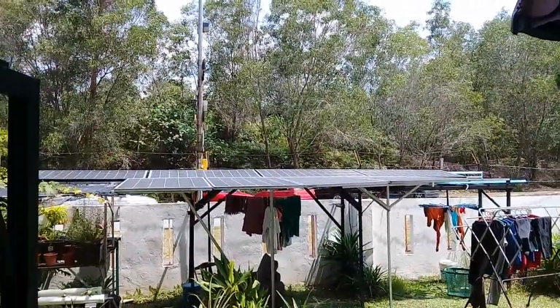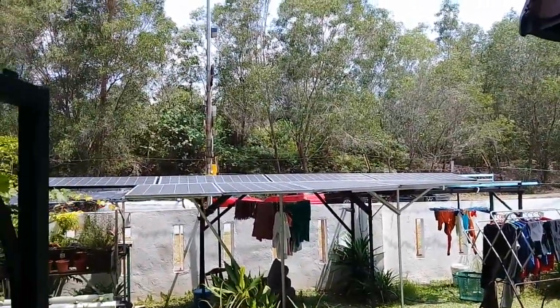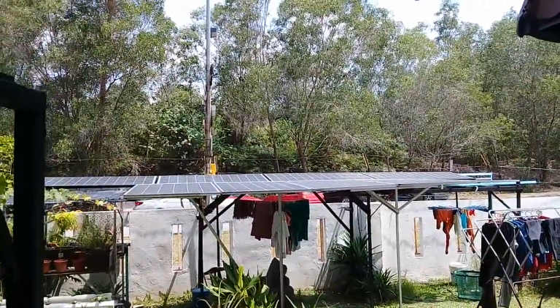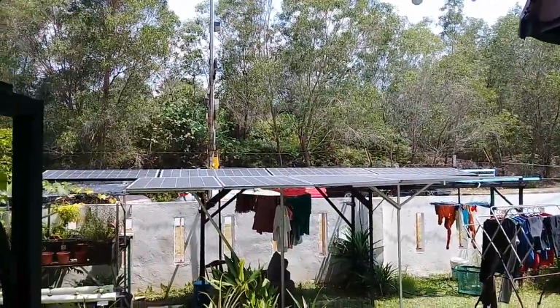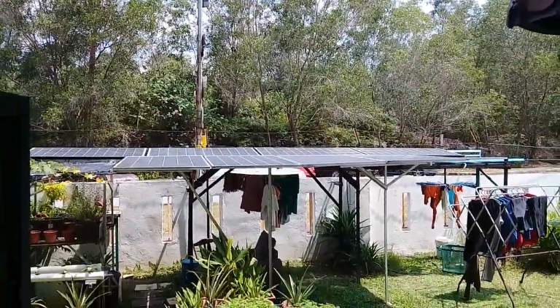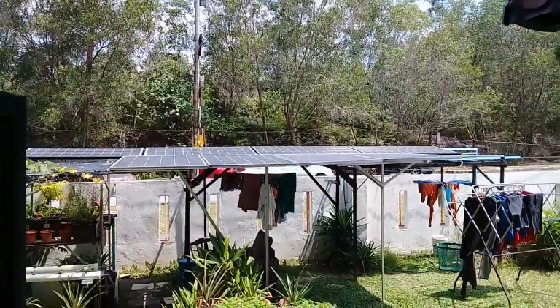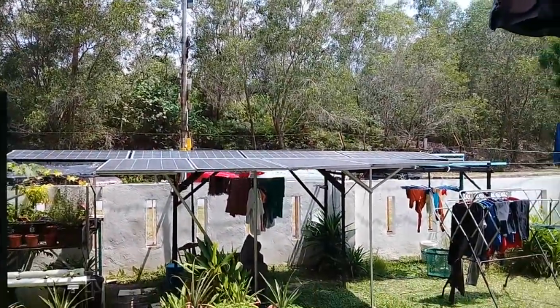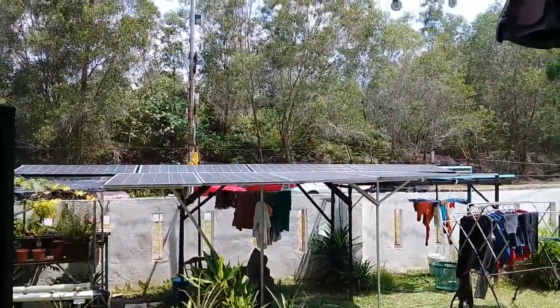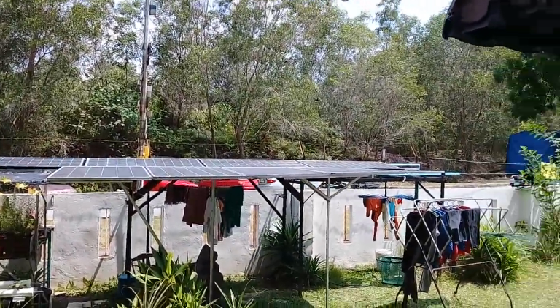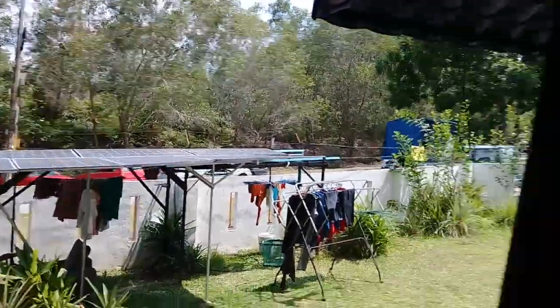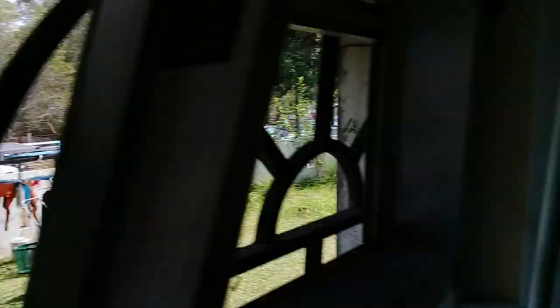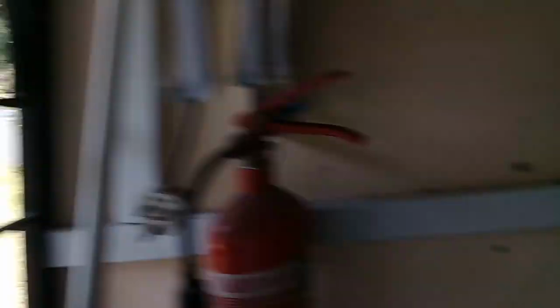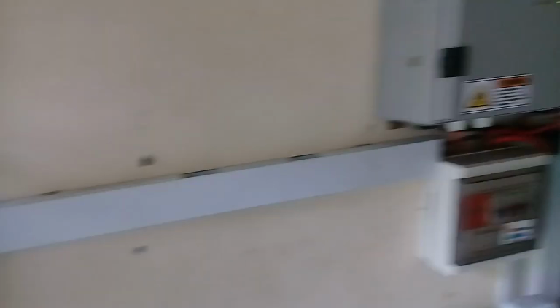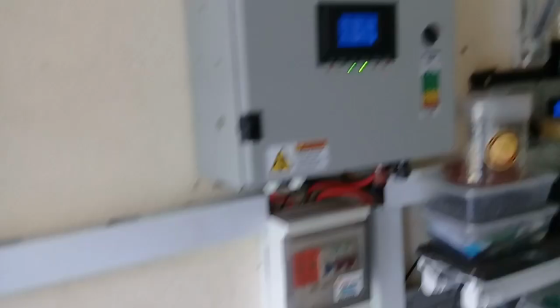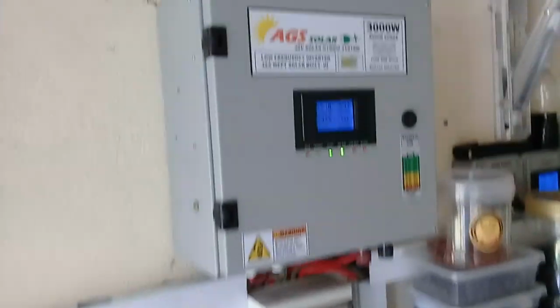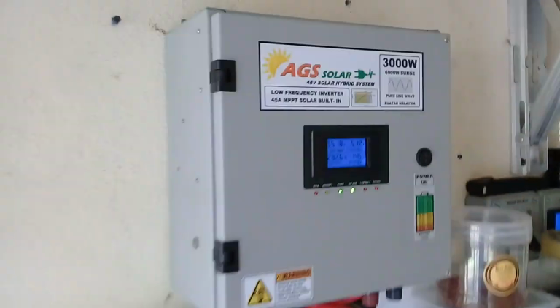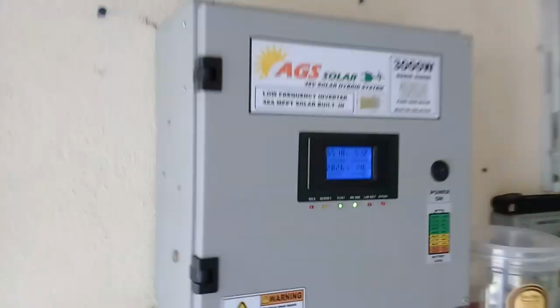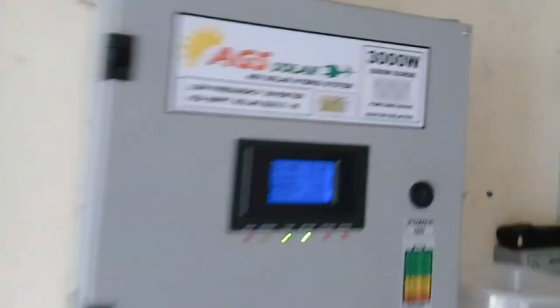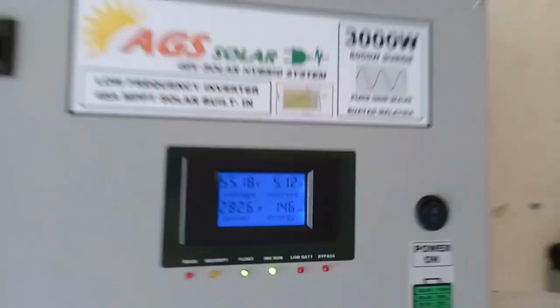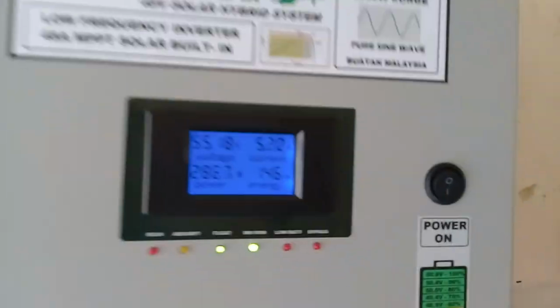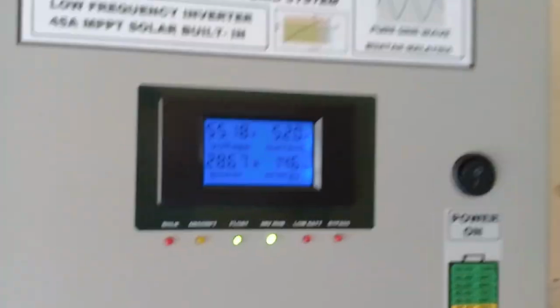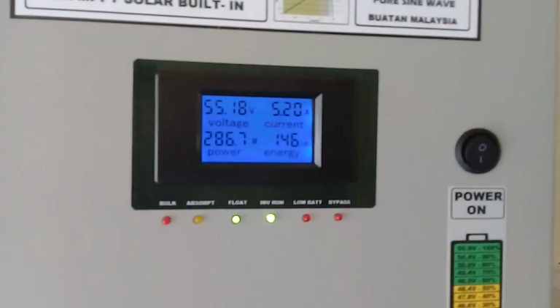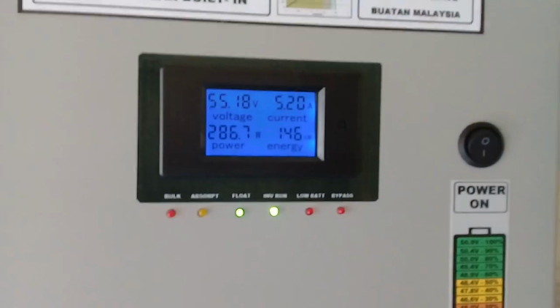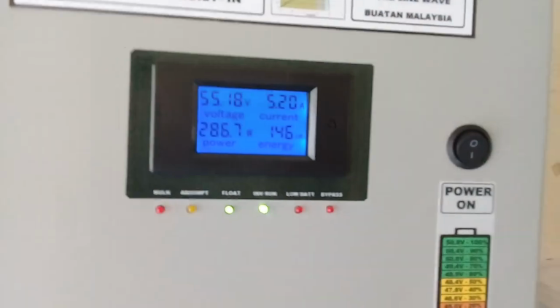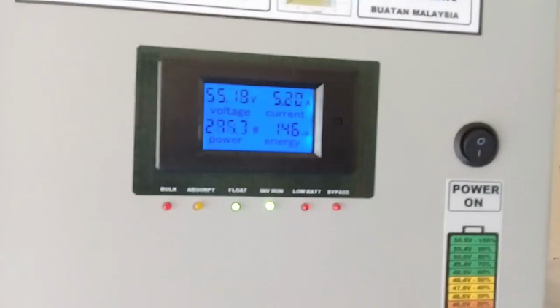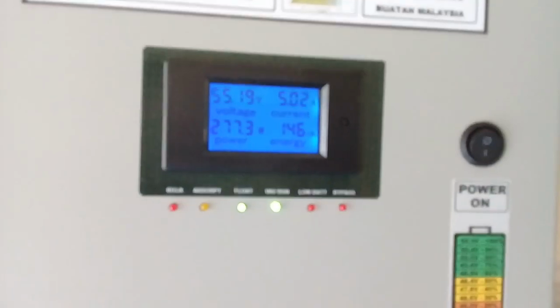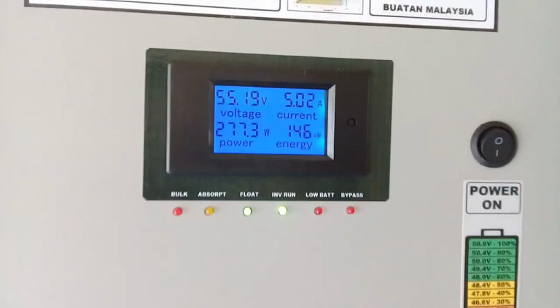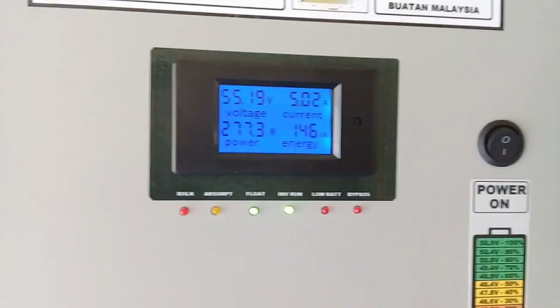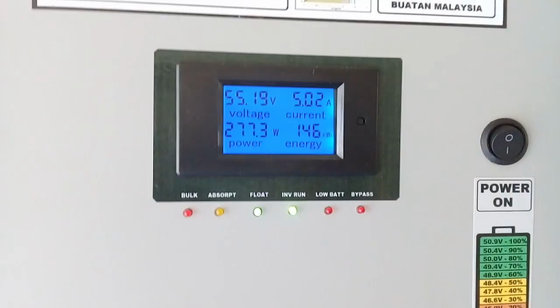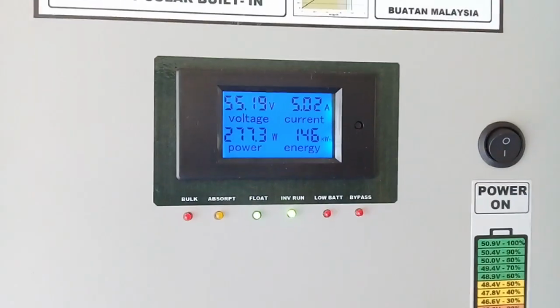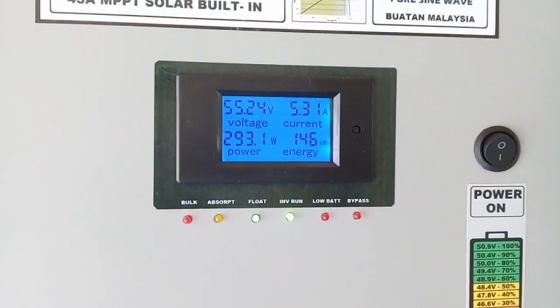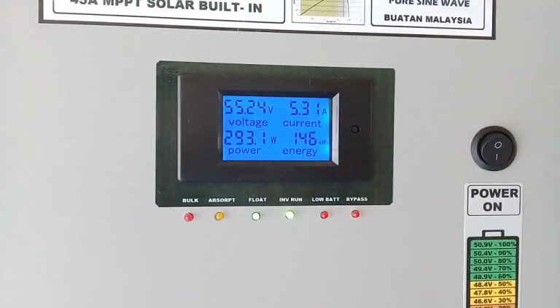I got a 2kW solar panel here. The battery is now in float mode.